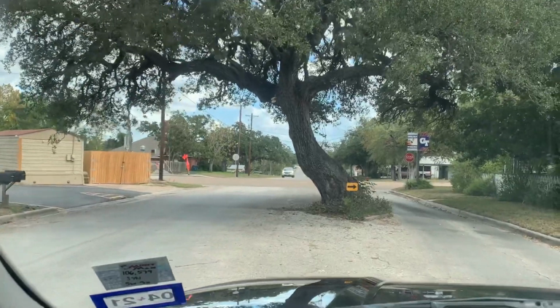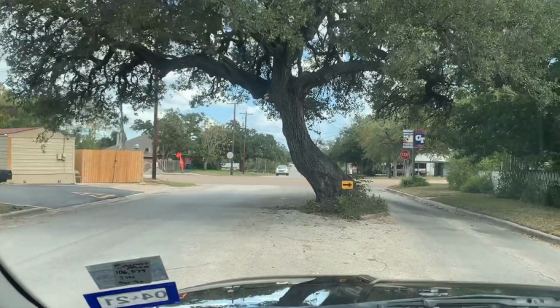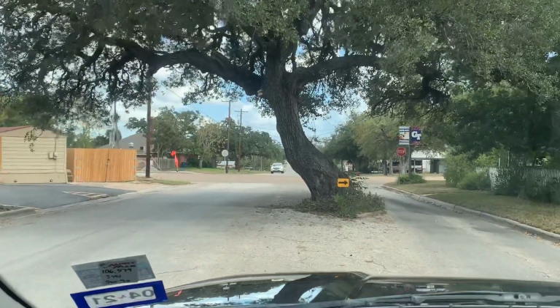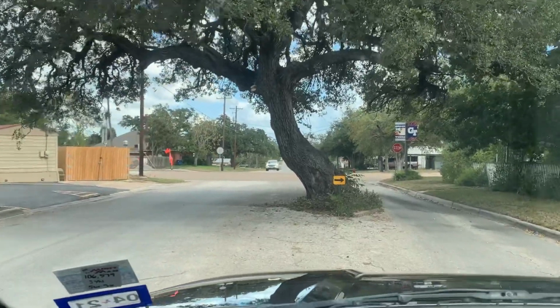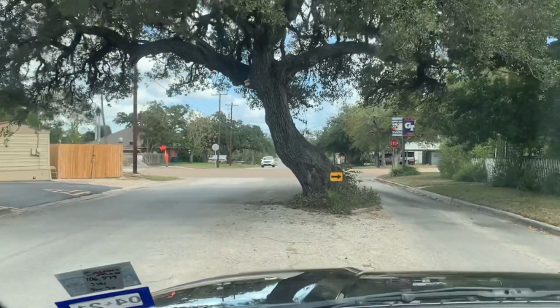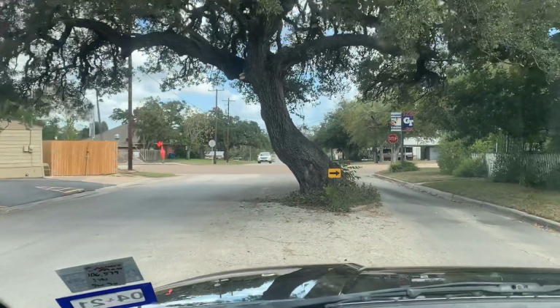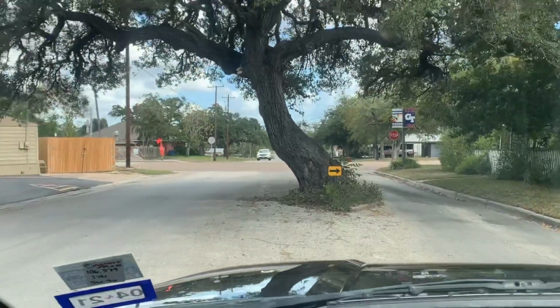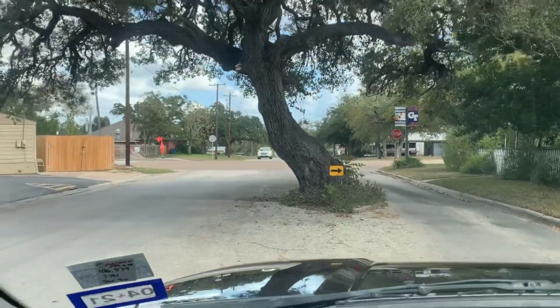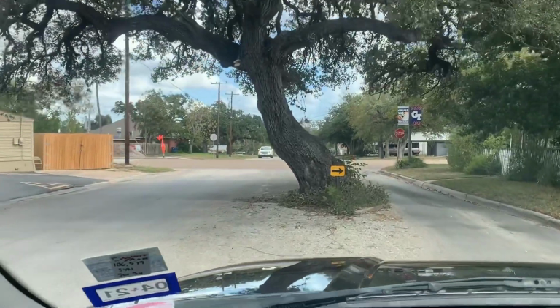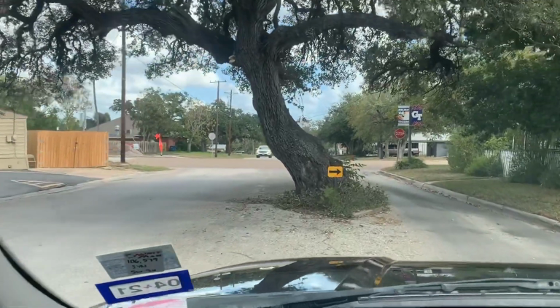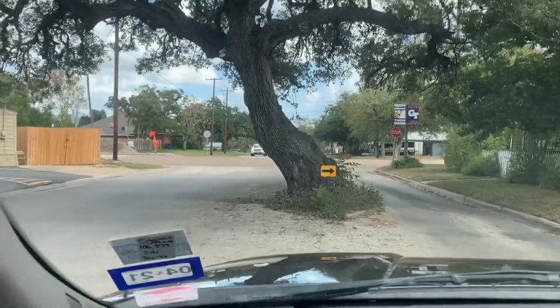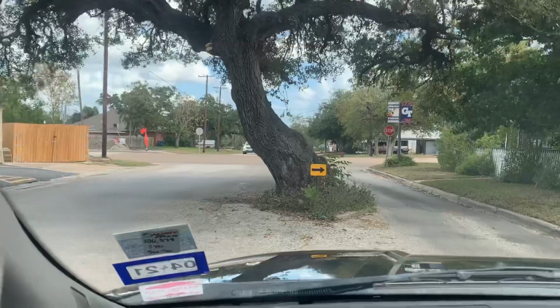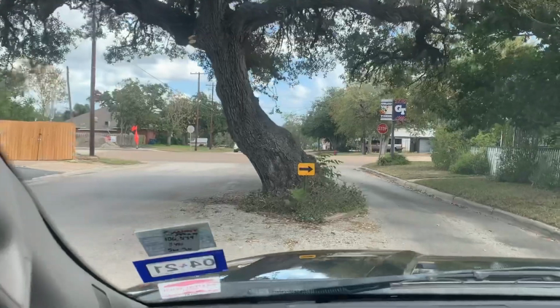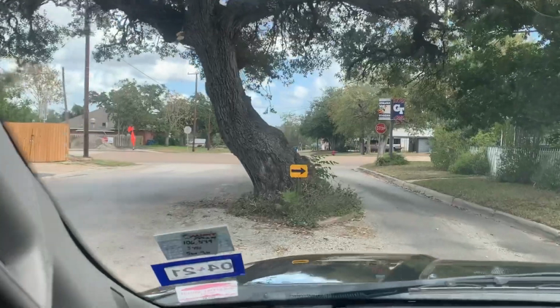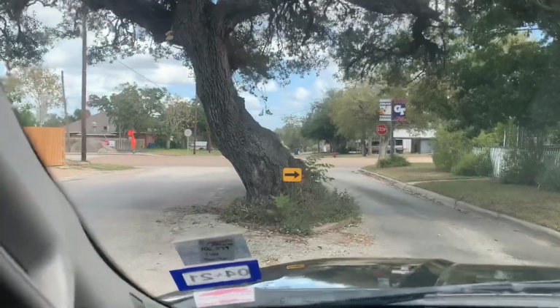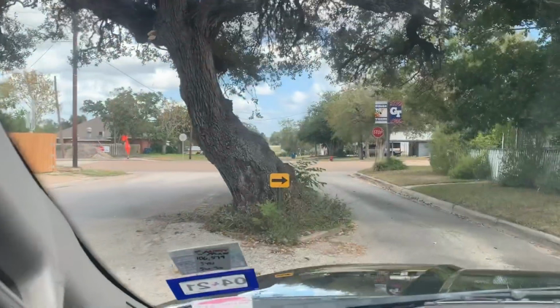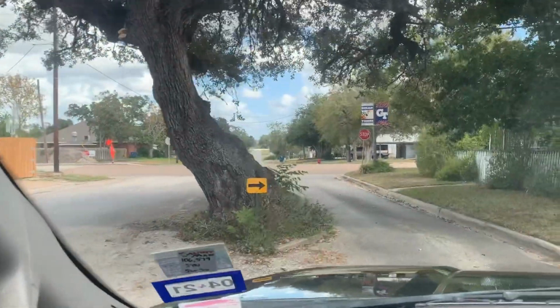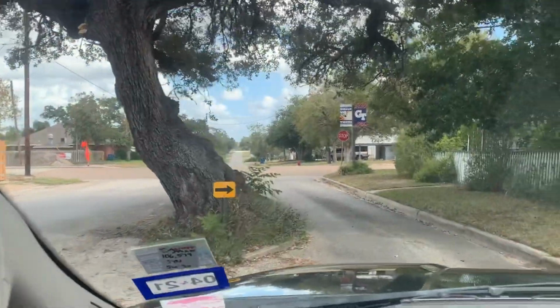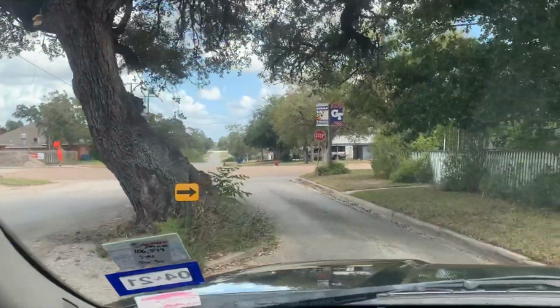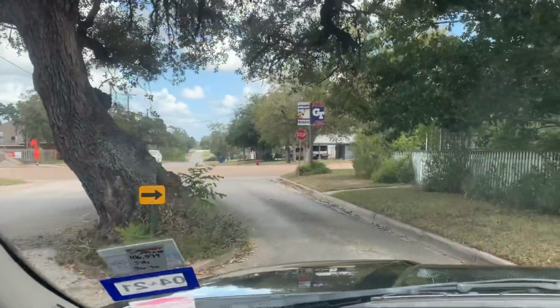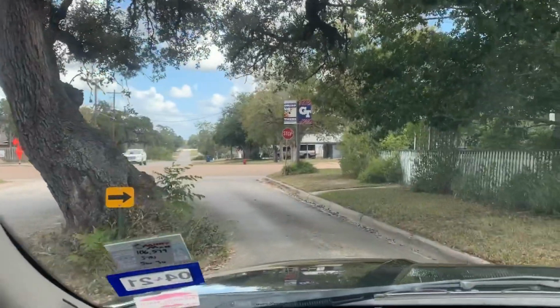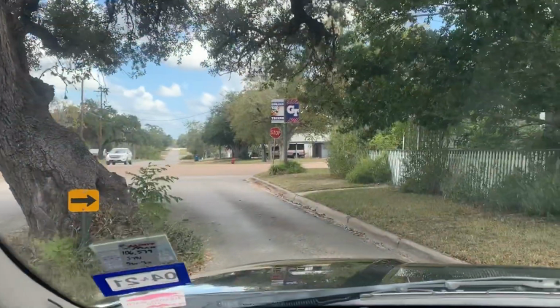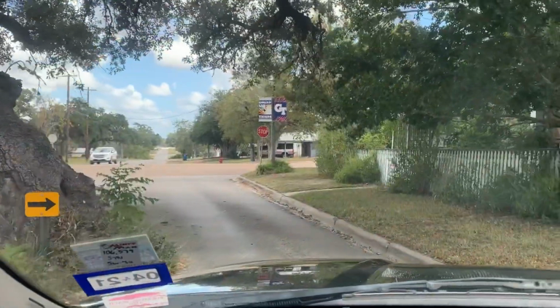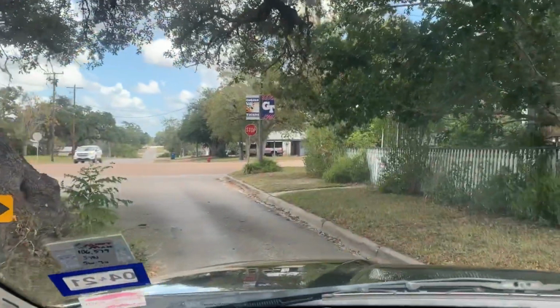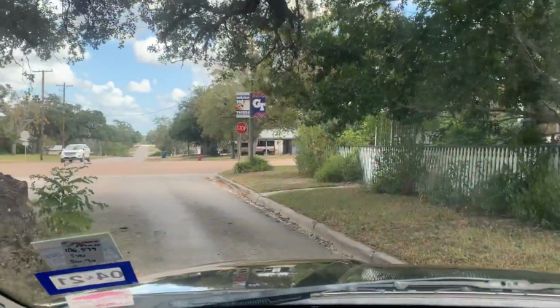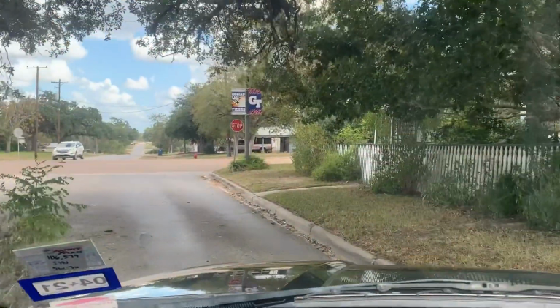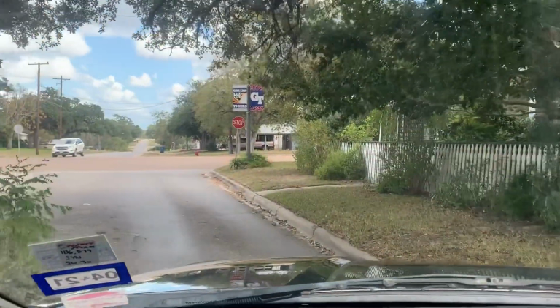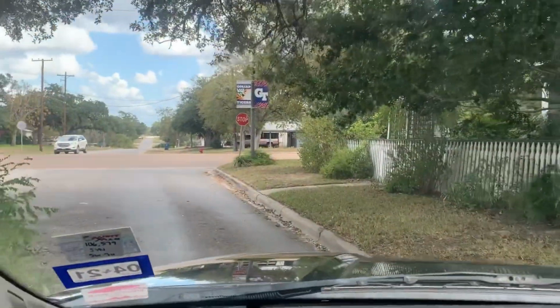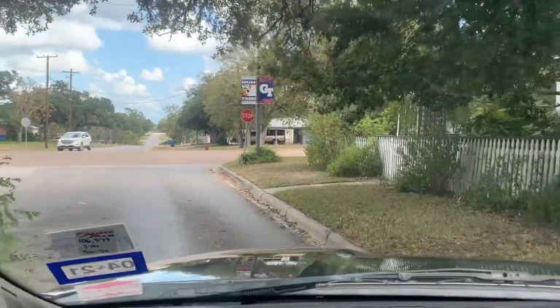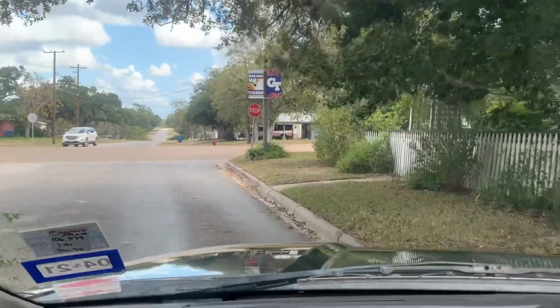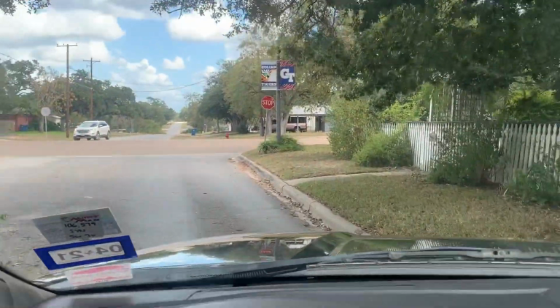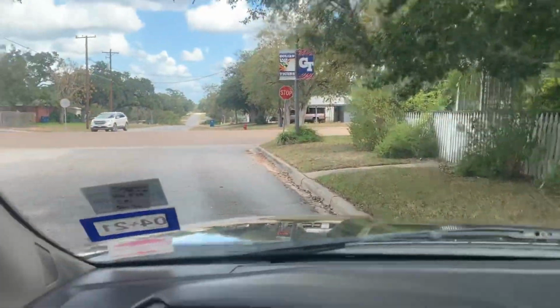Just a tree in the middle of the road. Hey, you know why trees don't like riddles? Because they always get stumped.